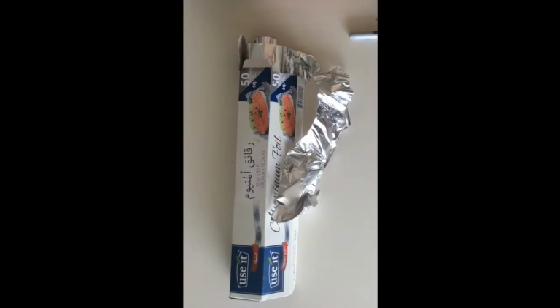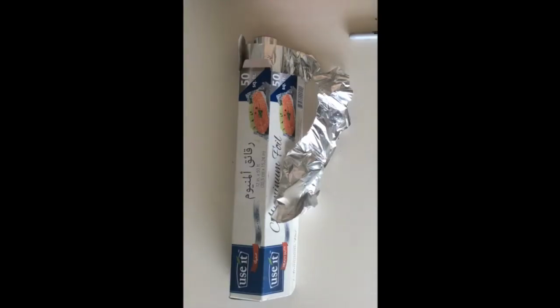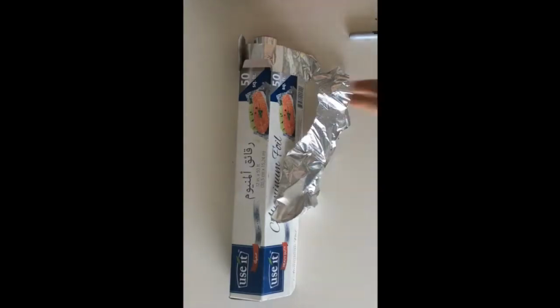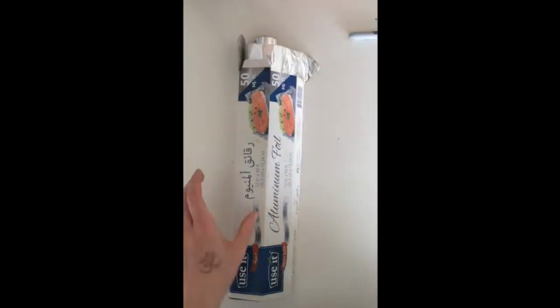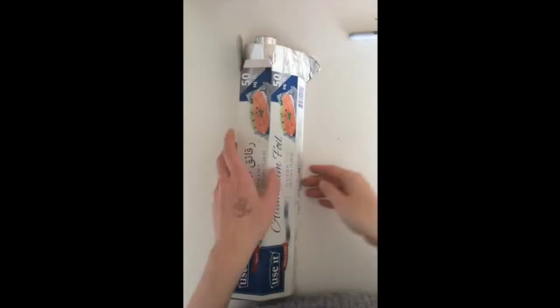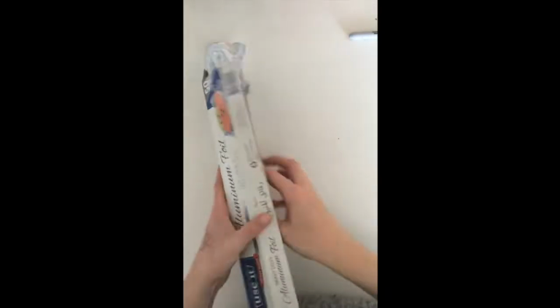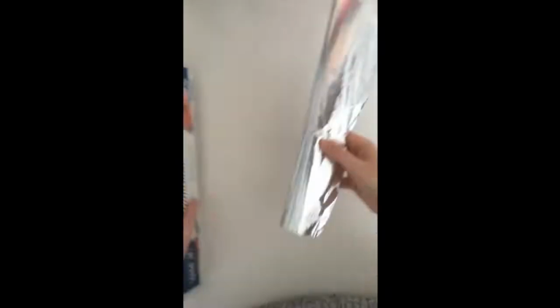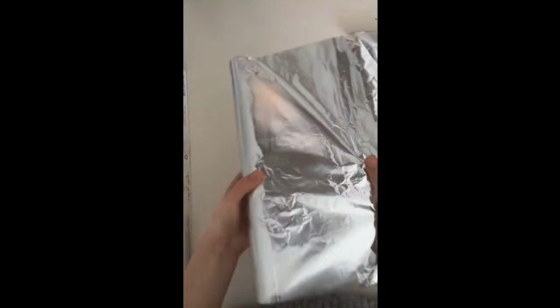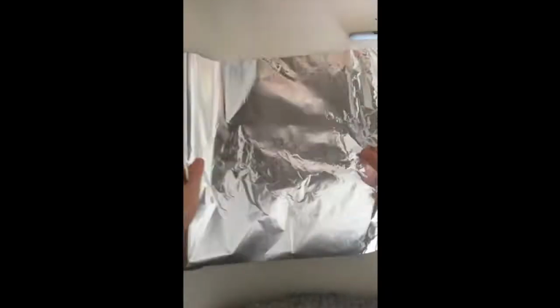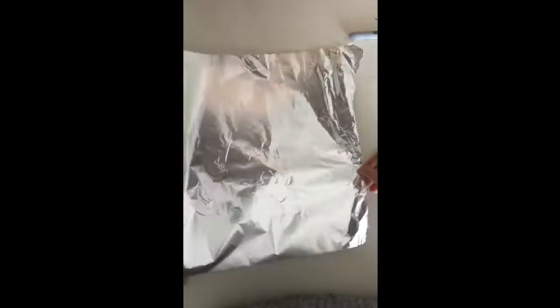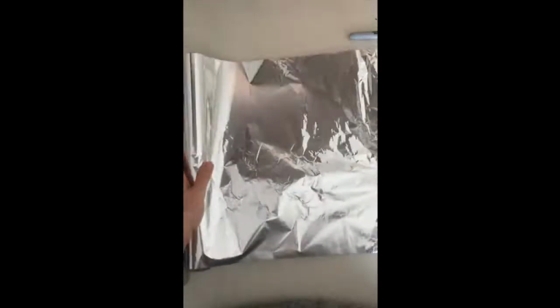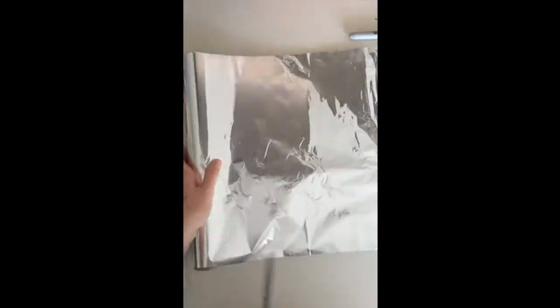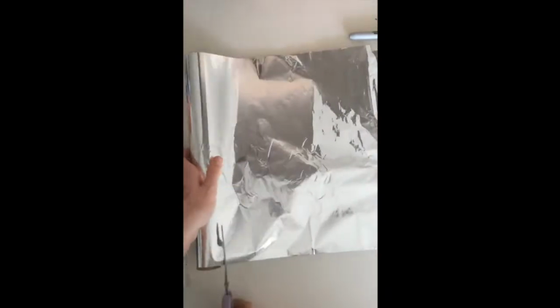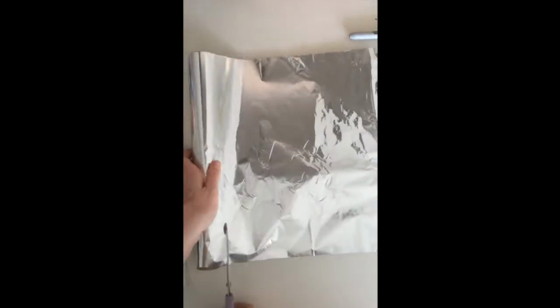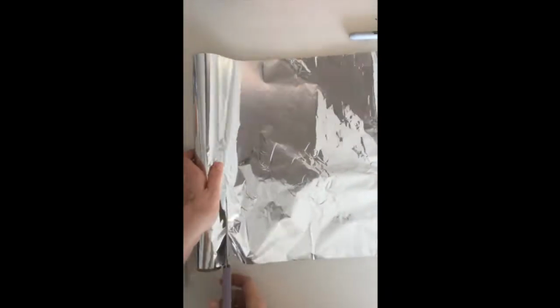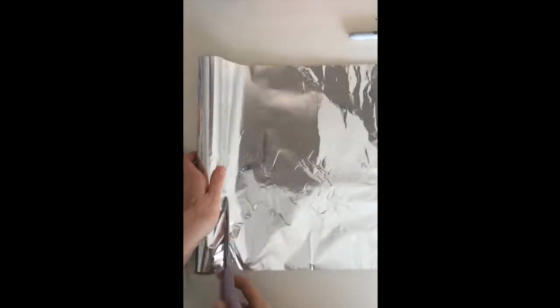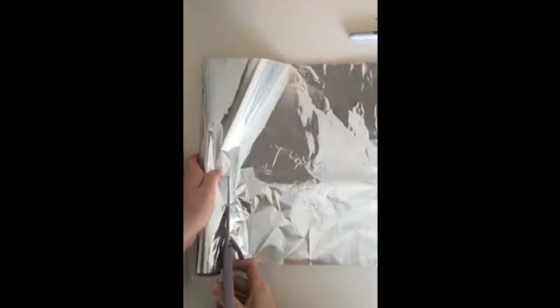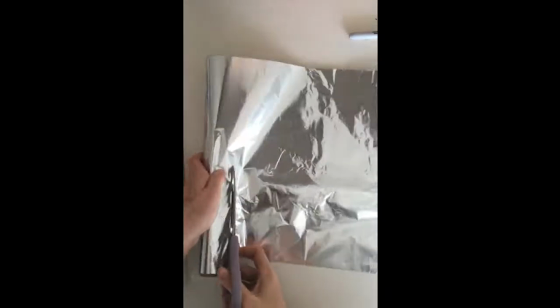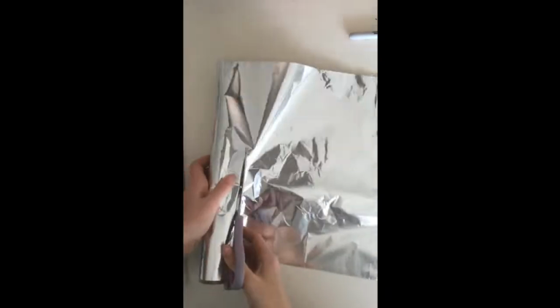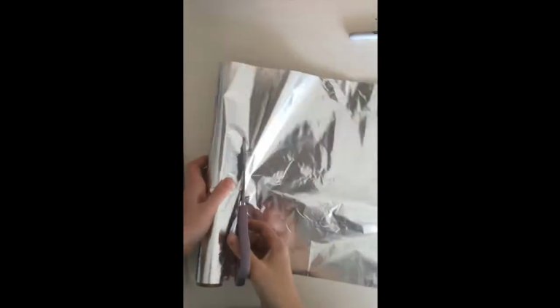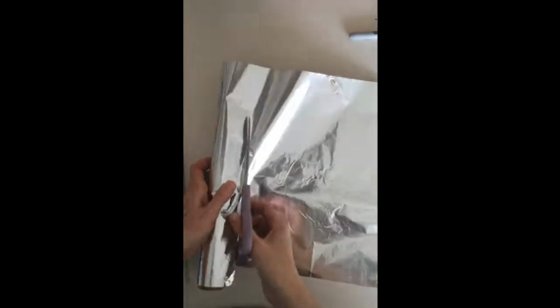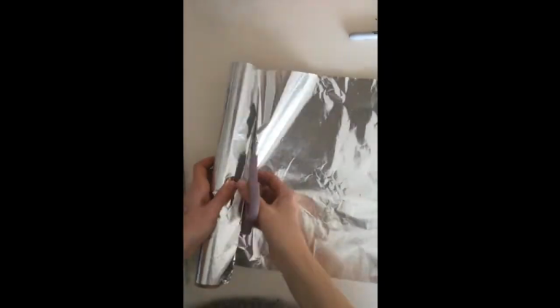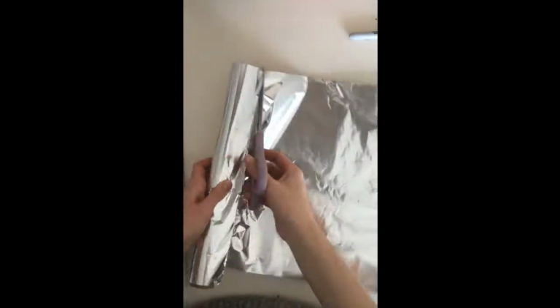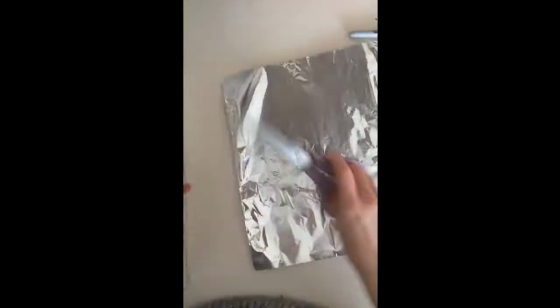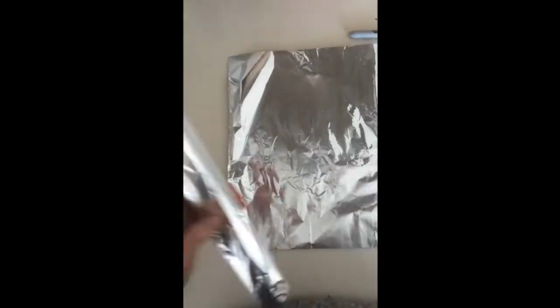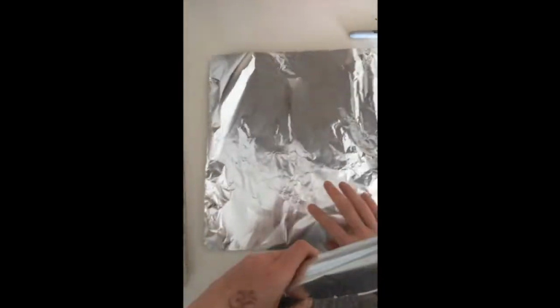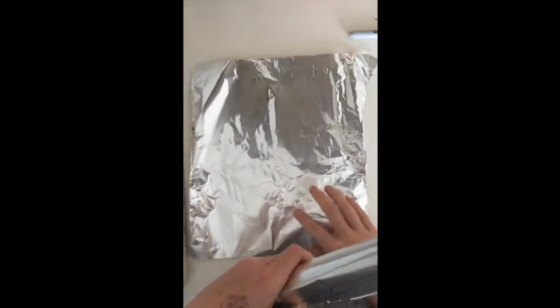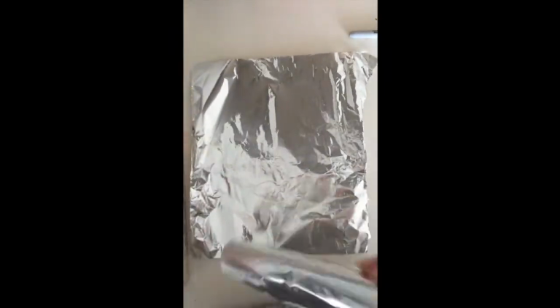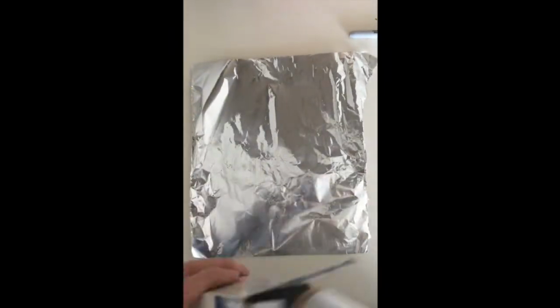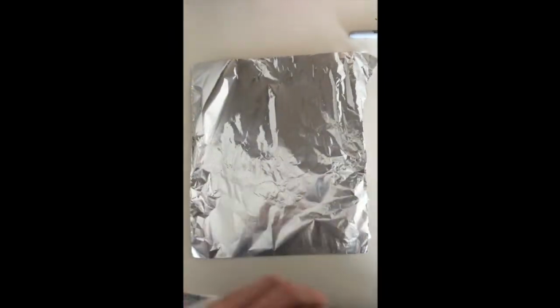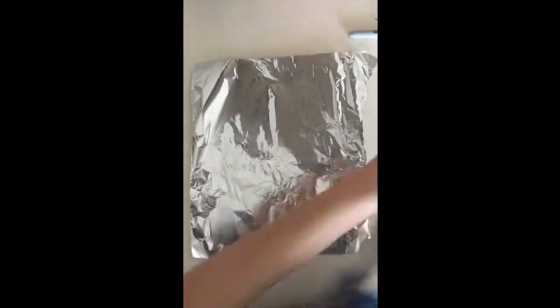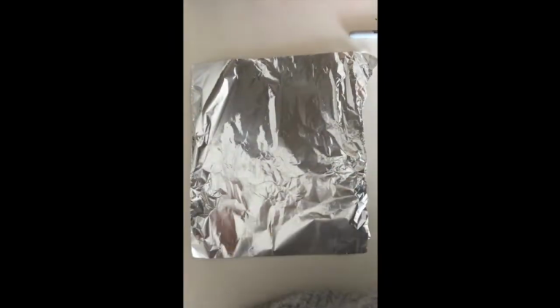You're going to need about a square size of aluminum foil, a sharpie or marker to draw on, and some scissors.